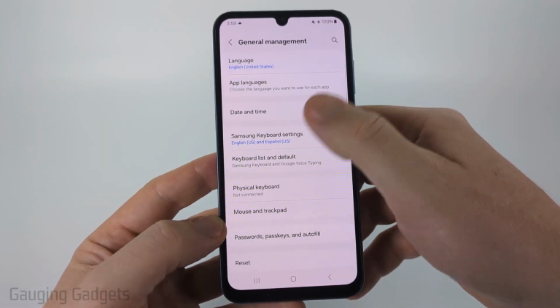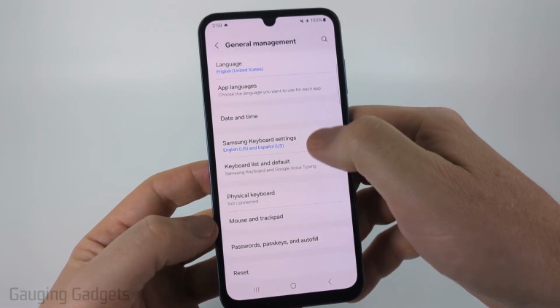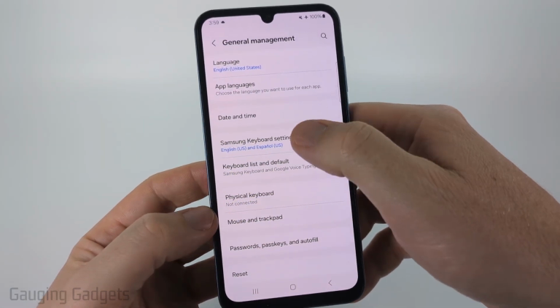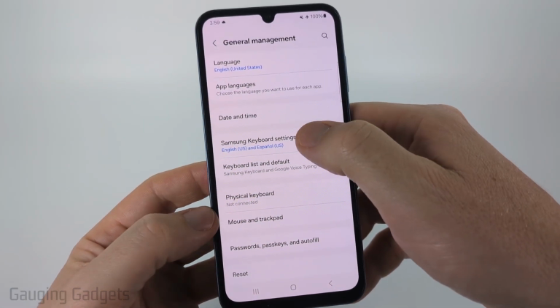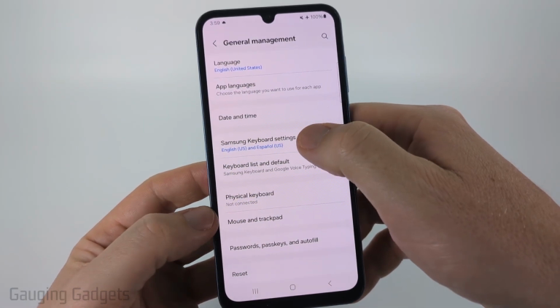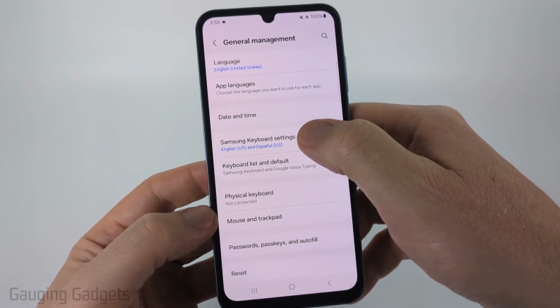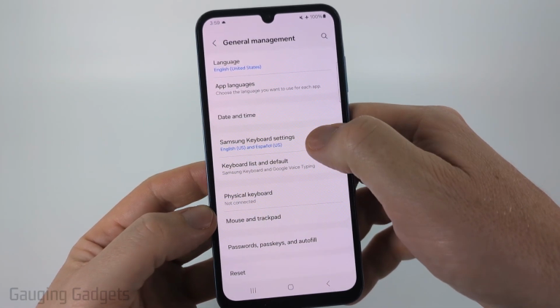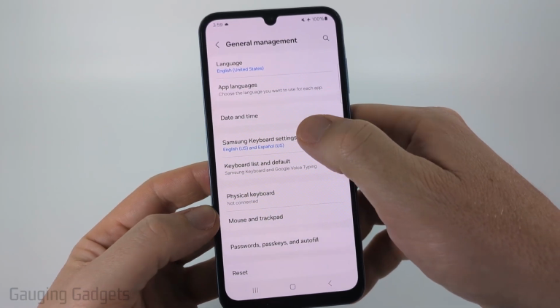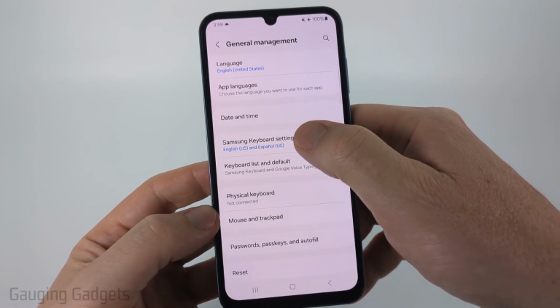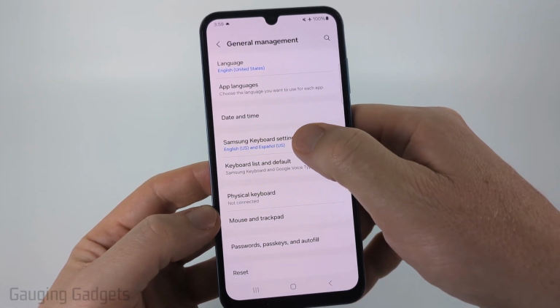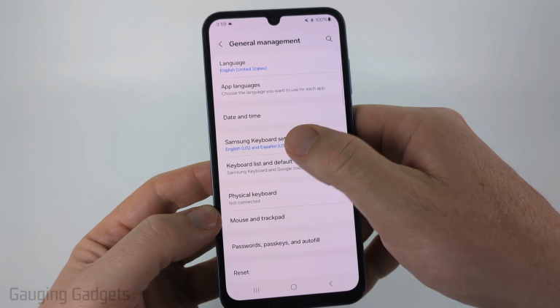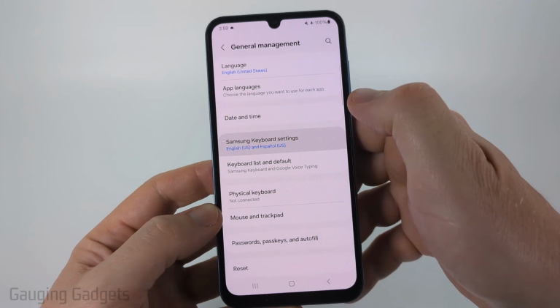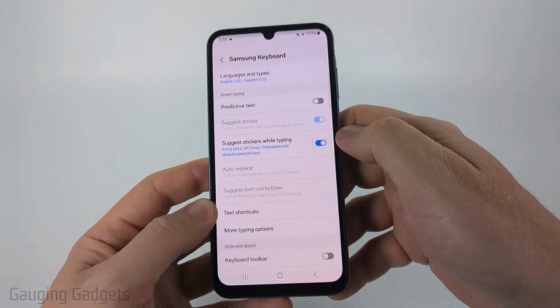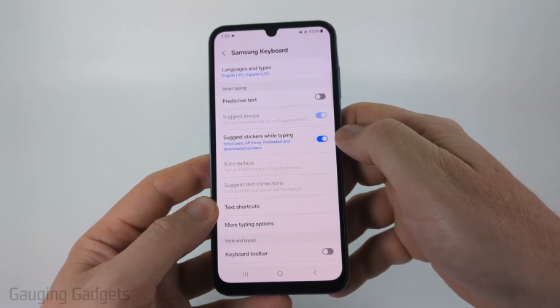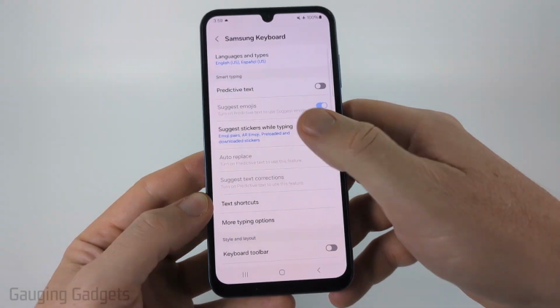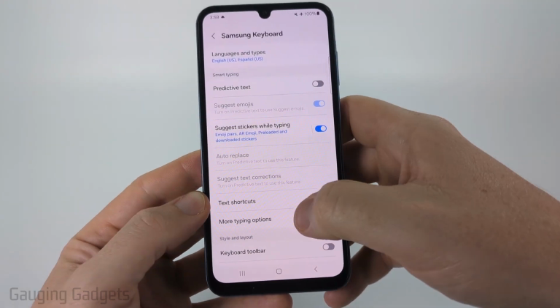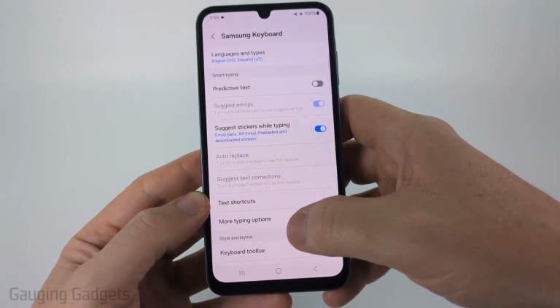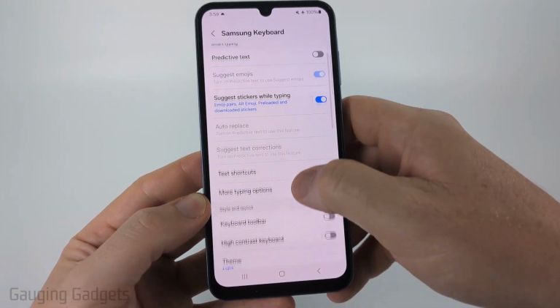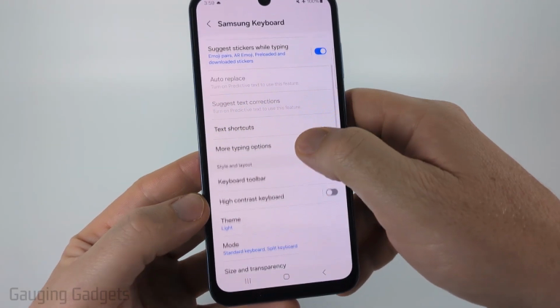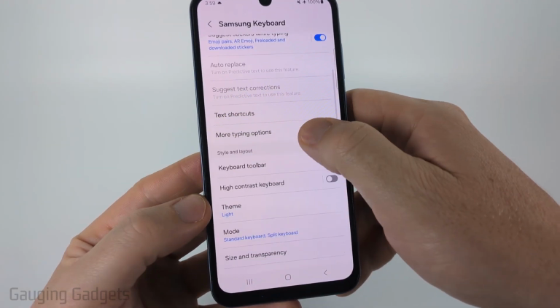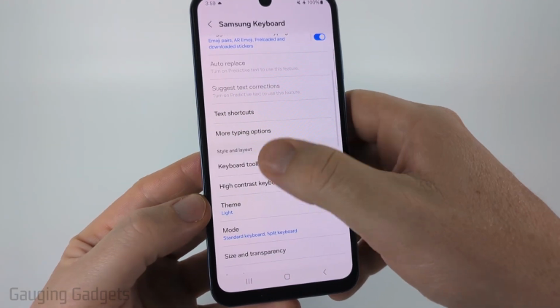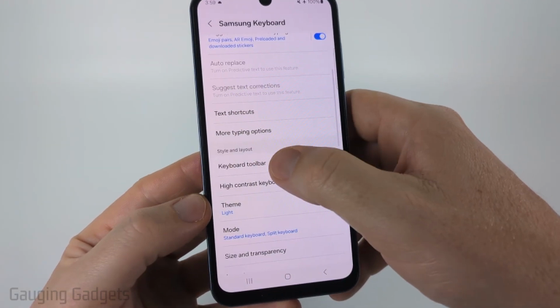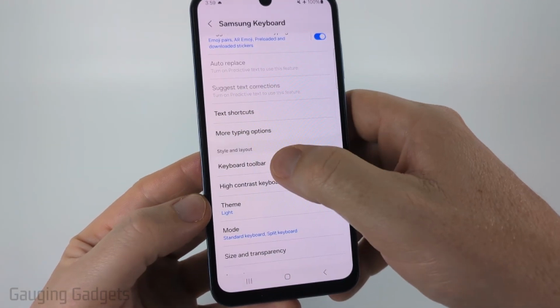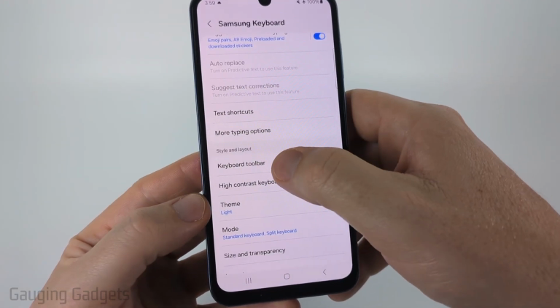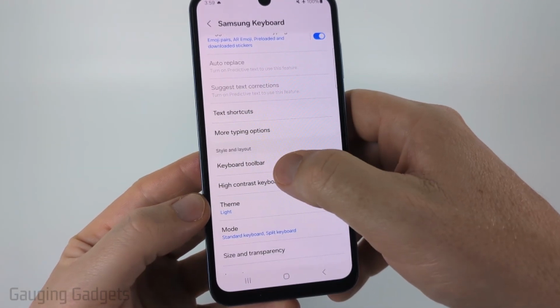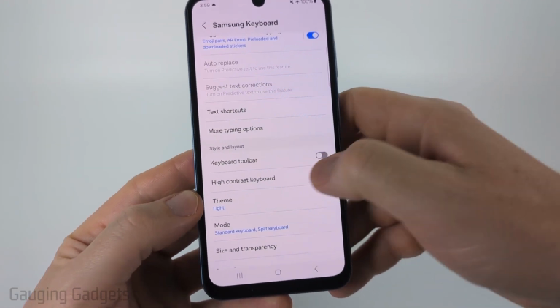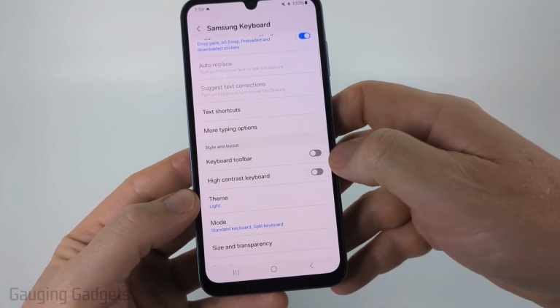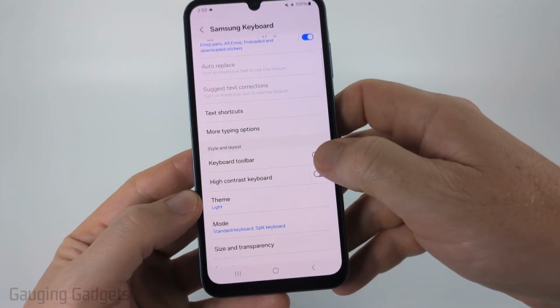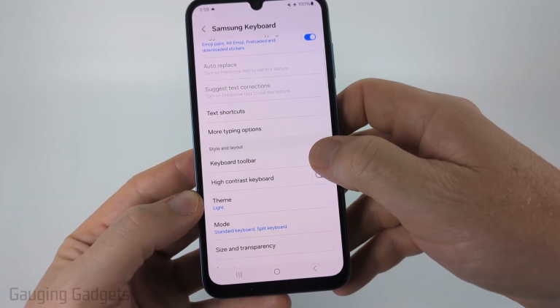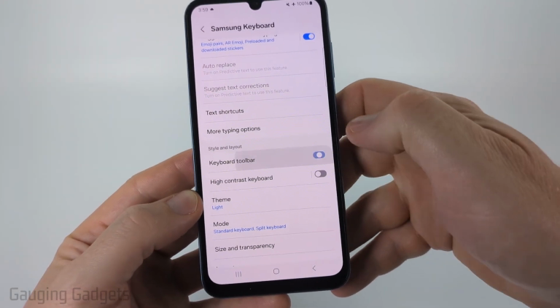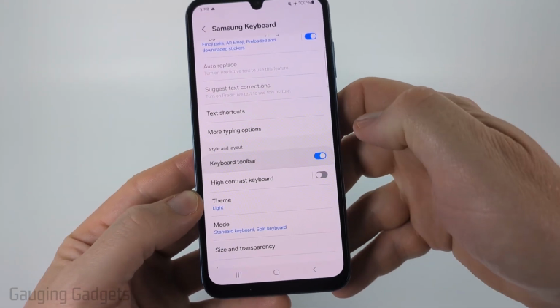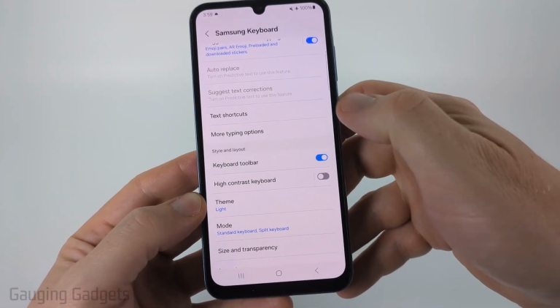Once in general management select Samsung keyboard settings. Scroll down a little bit and you want to make sure that the keyboard toolbar is turned on.